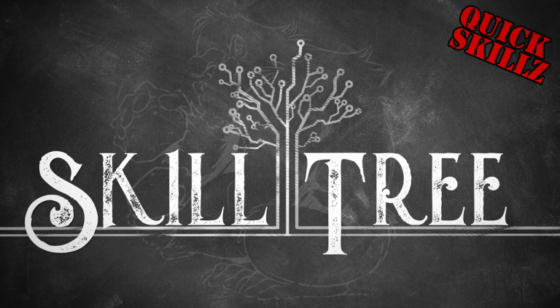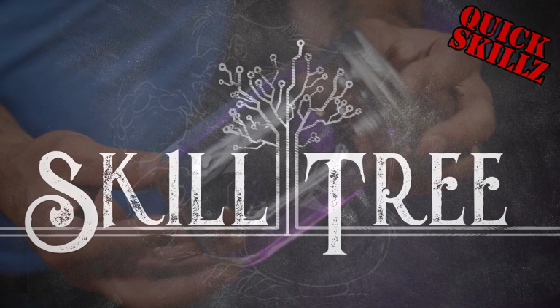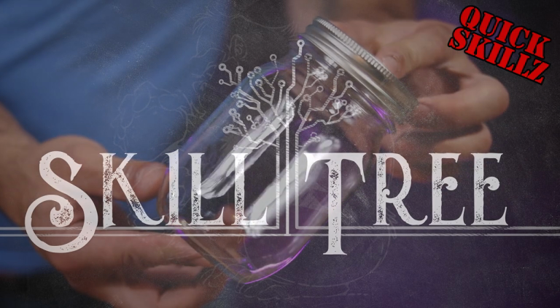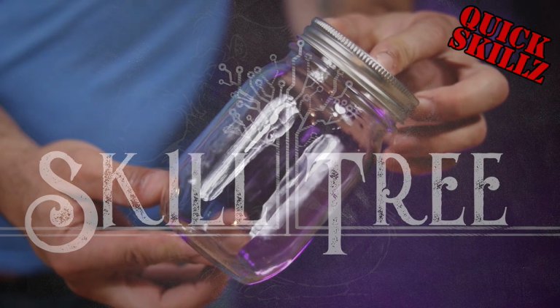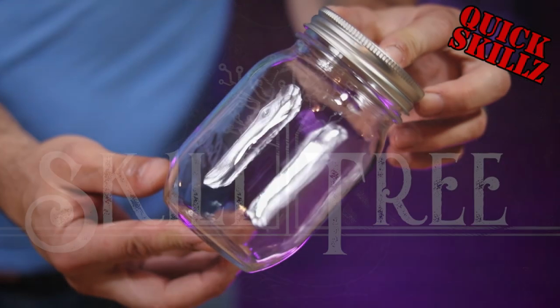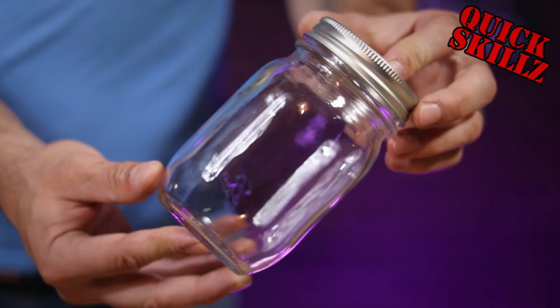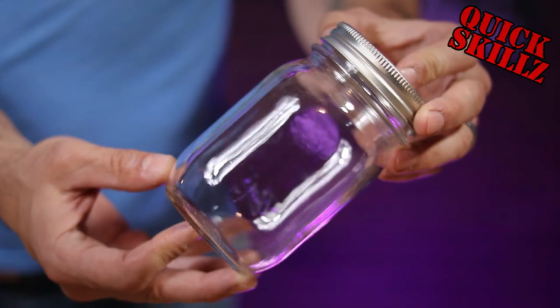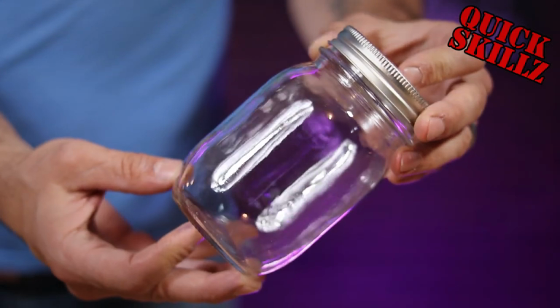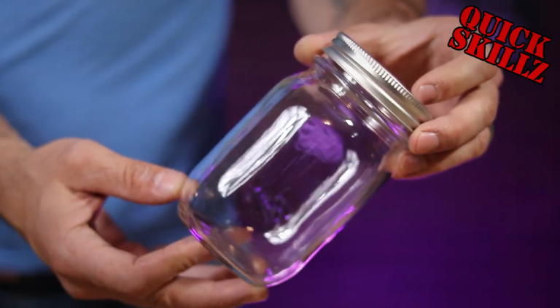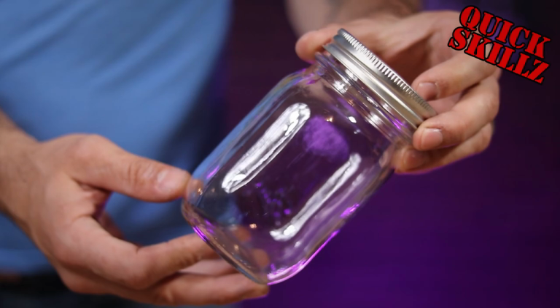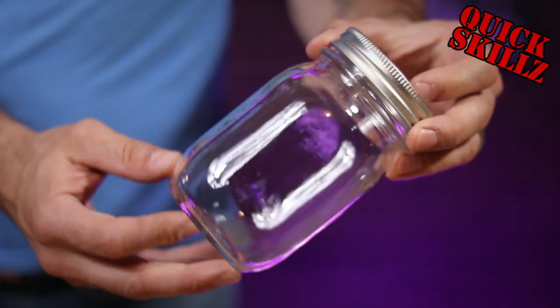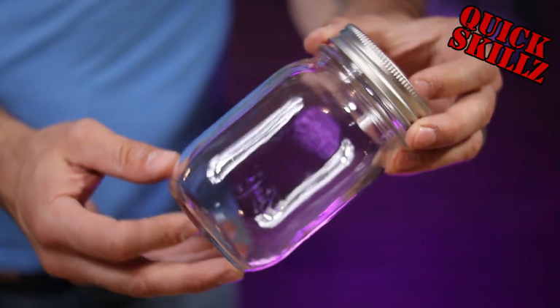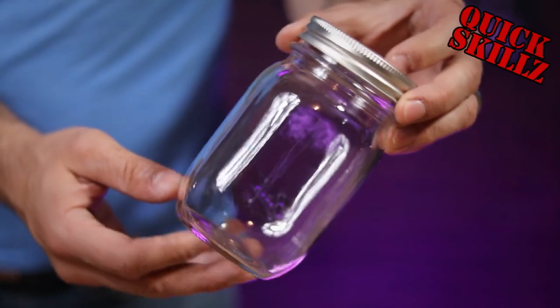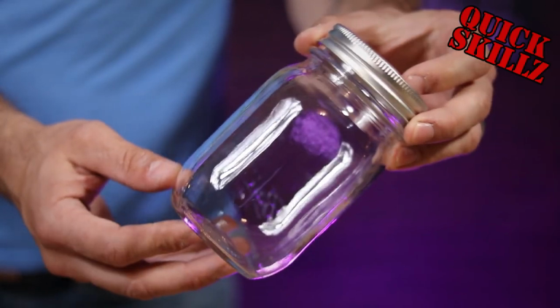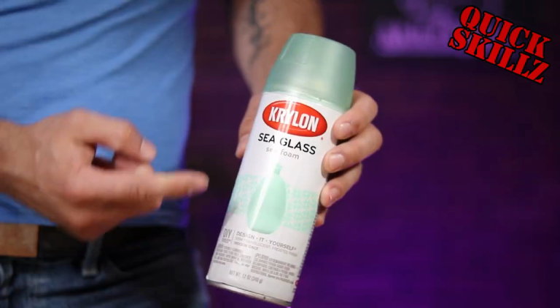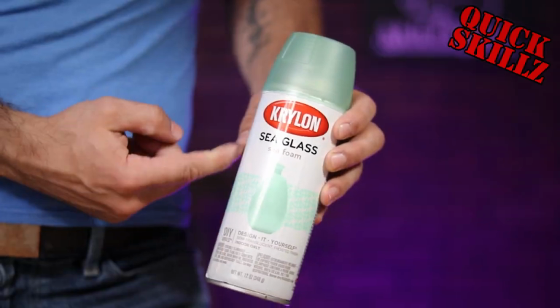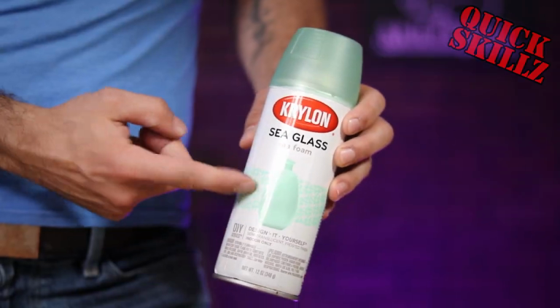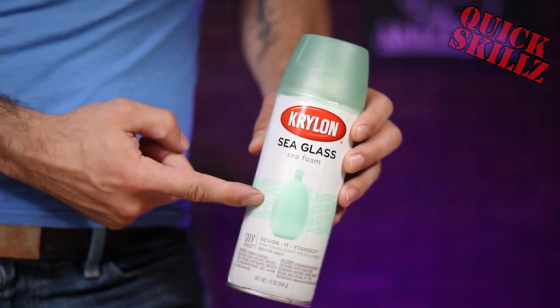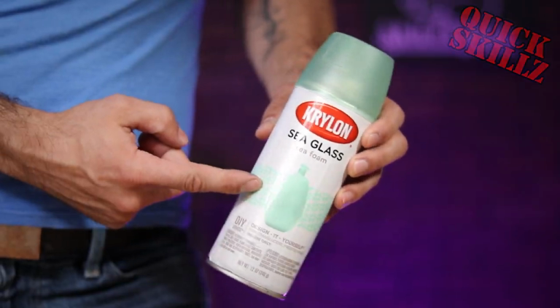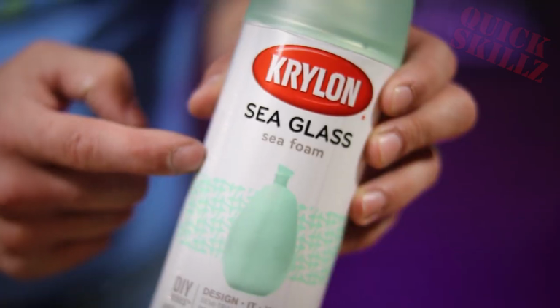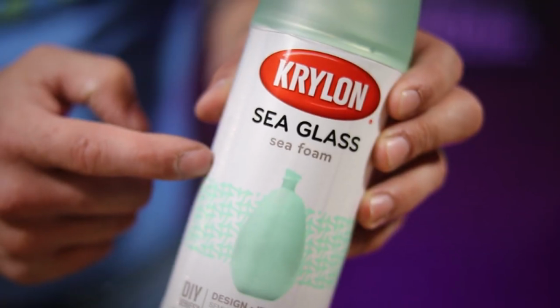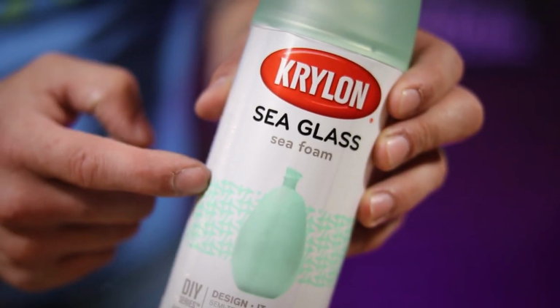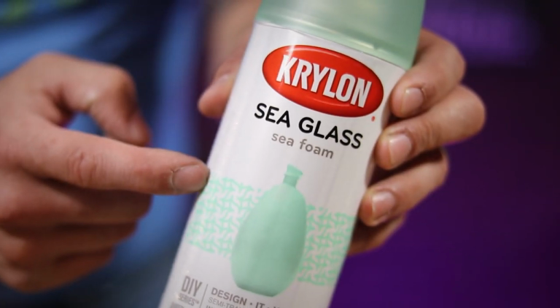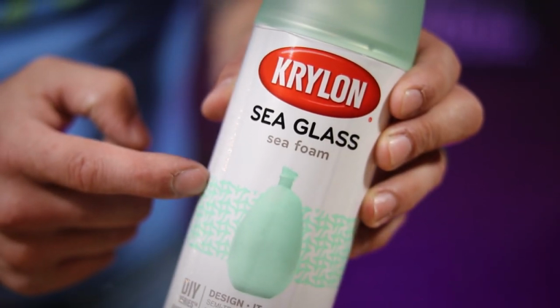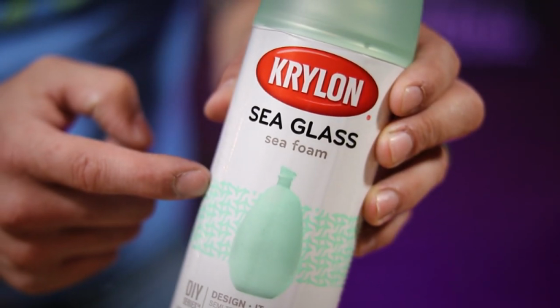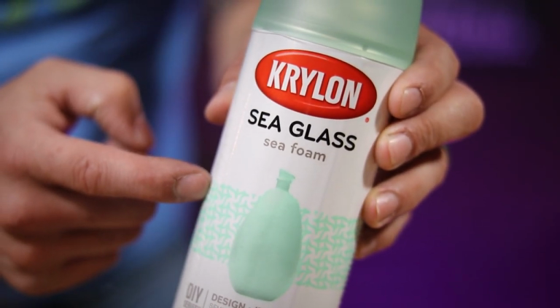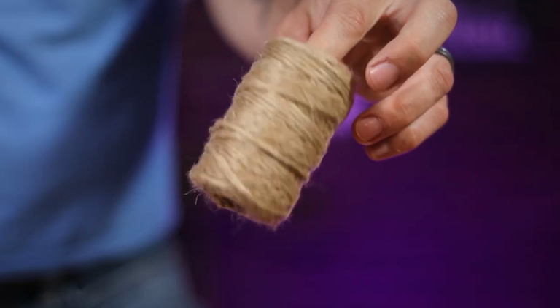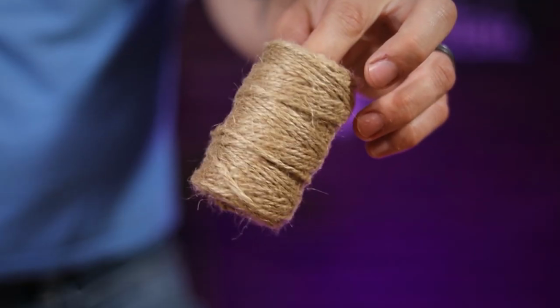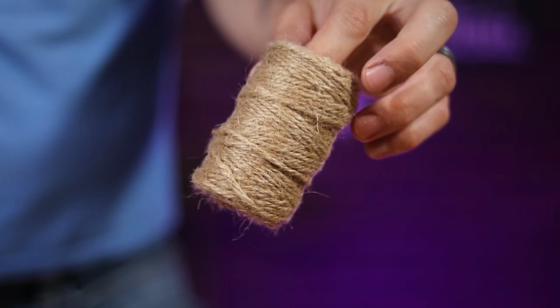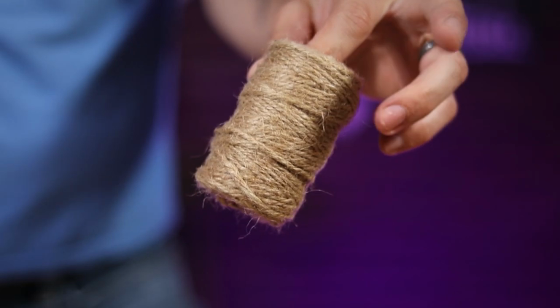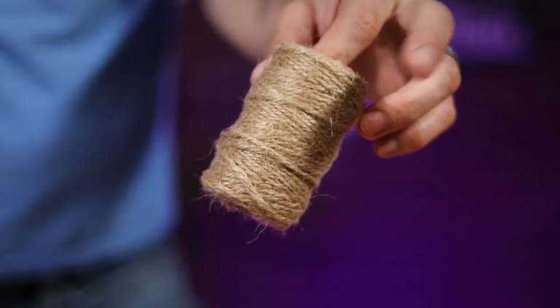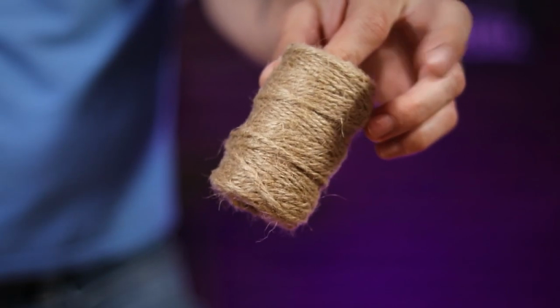For this project, I just used a jar, this sea glass spray paint from Krylon, and a roll of jute twine.